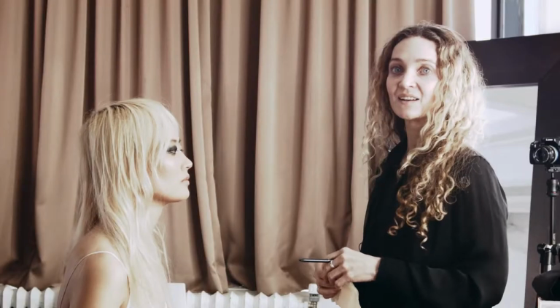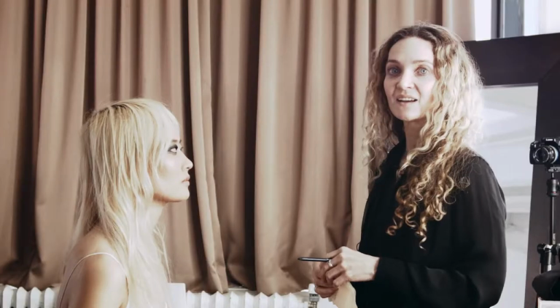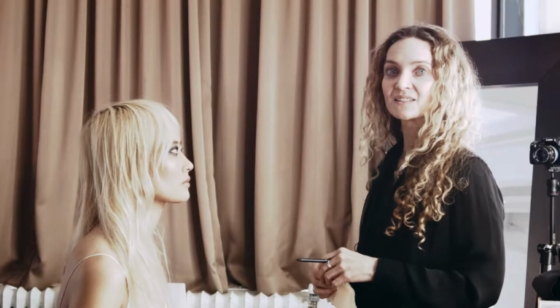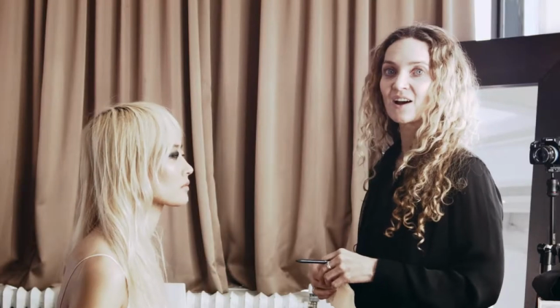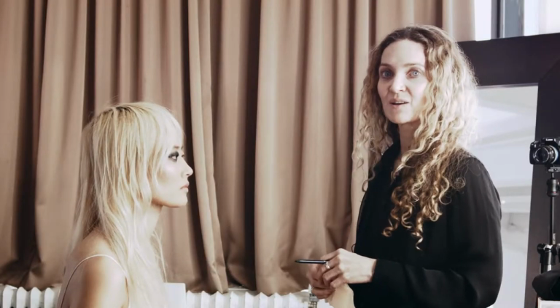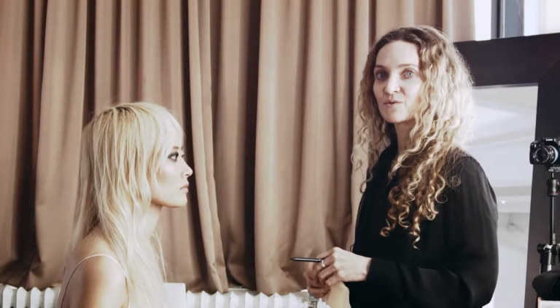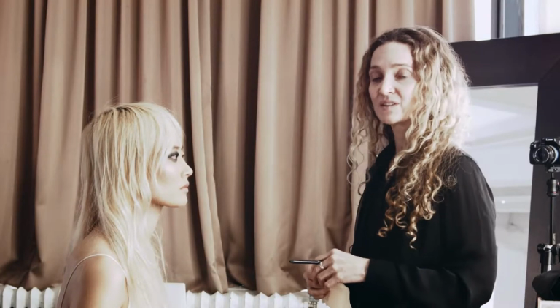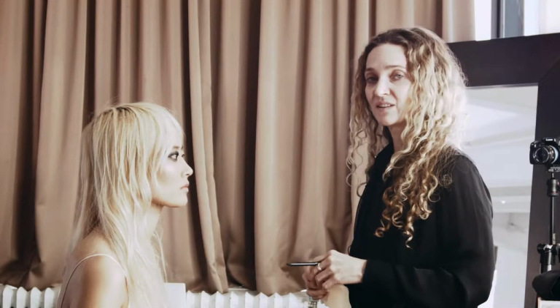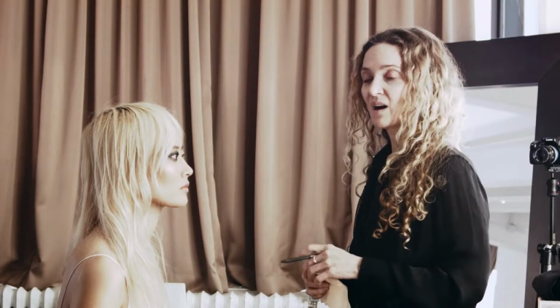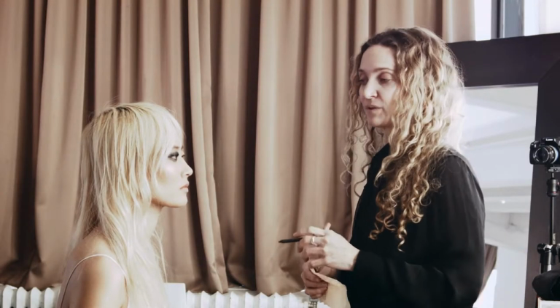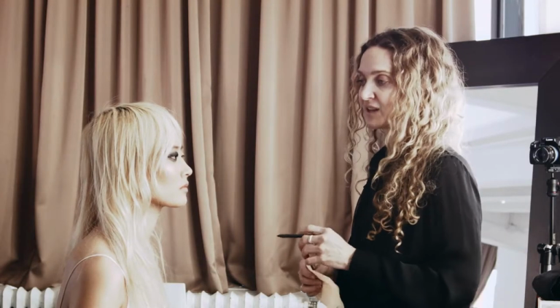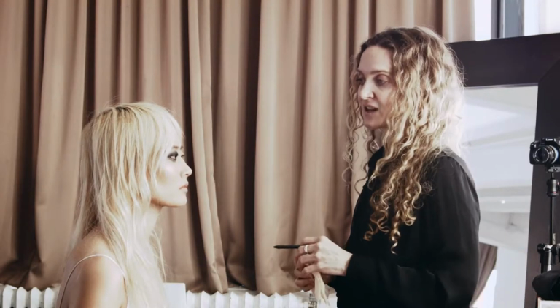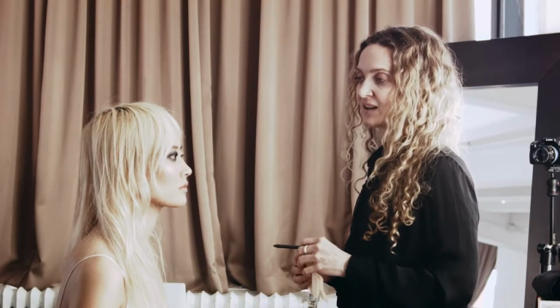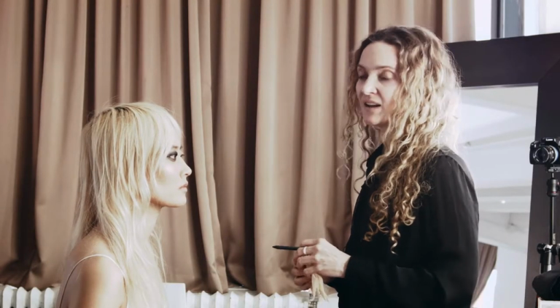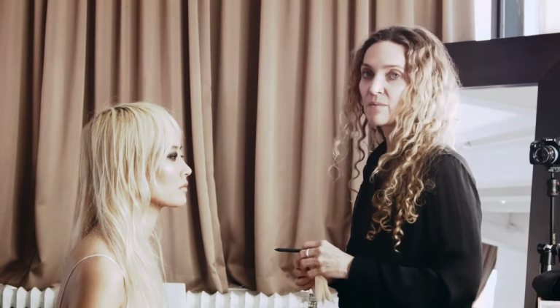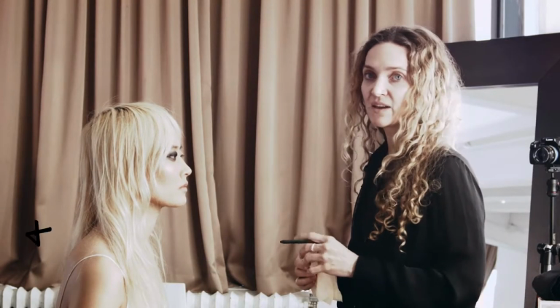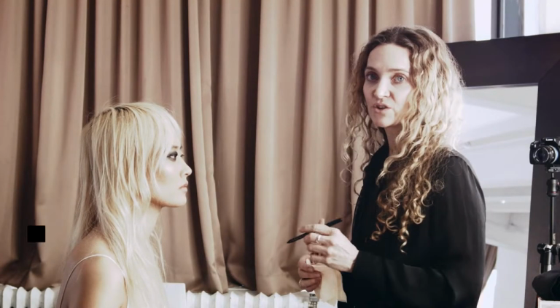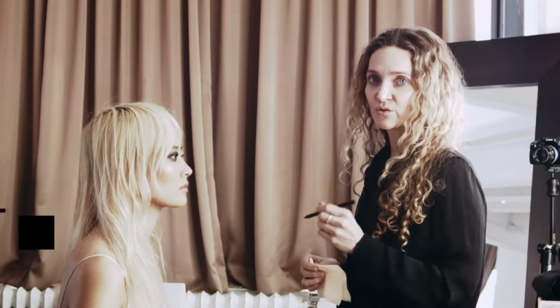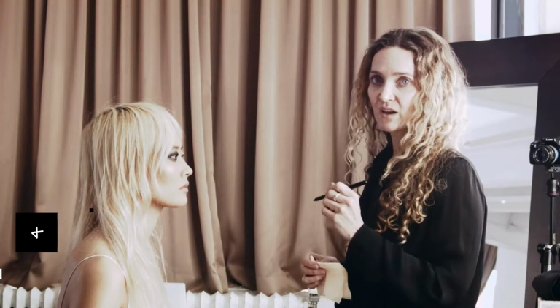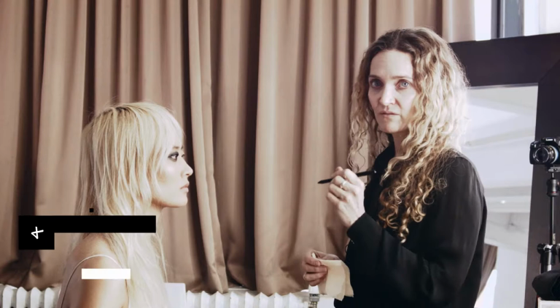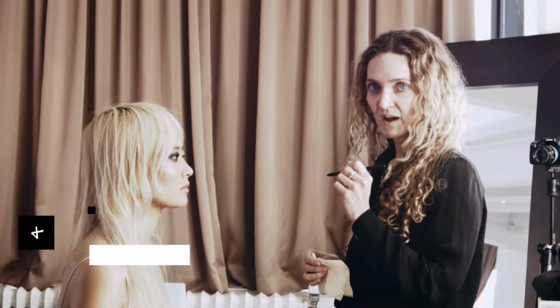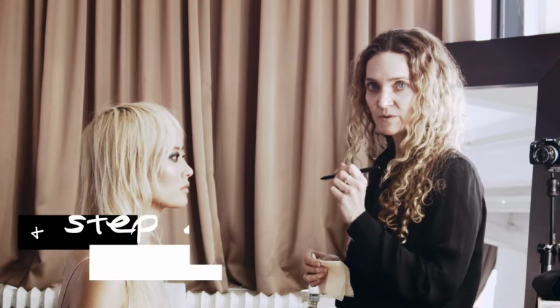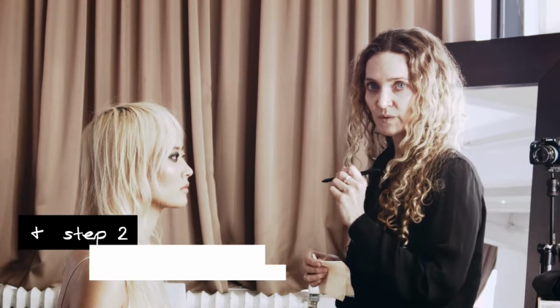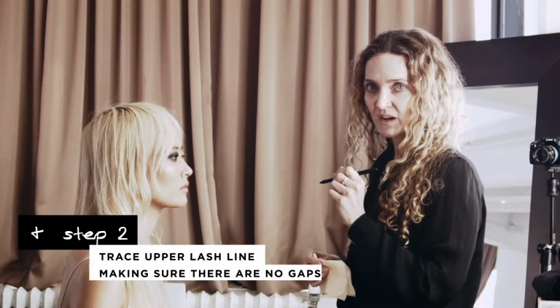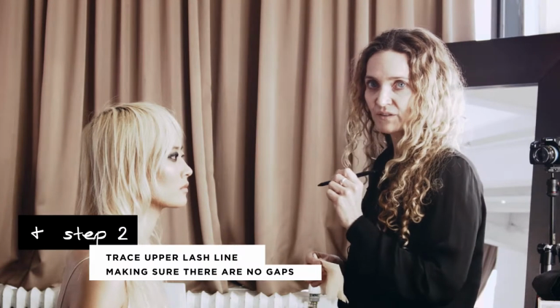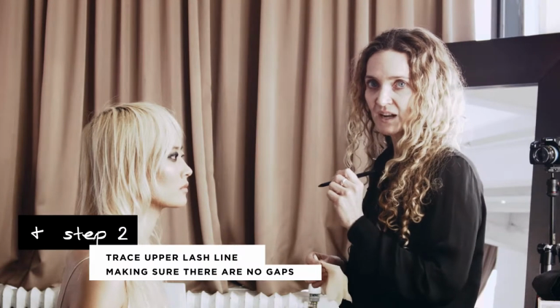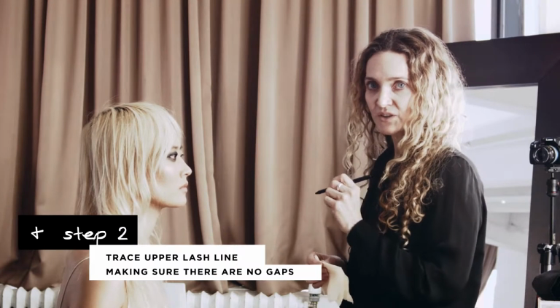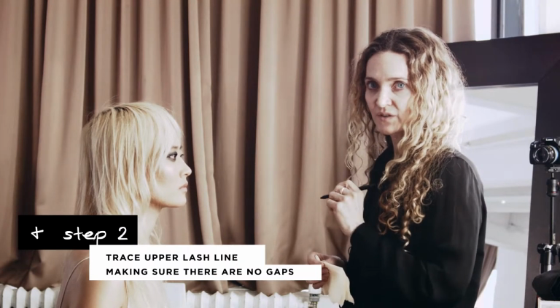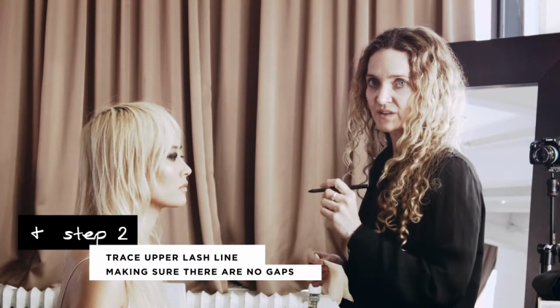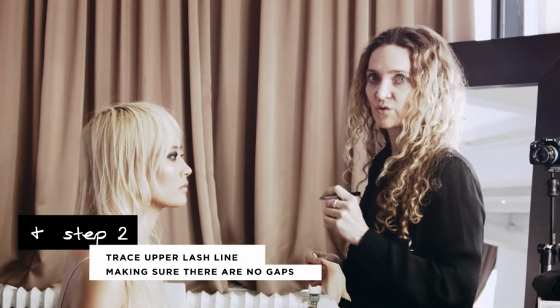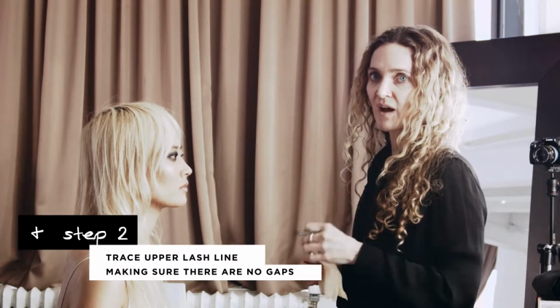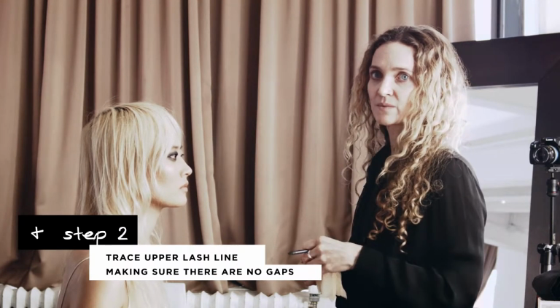Next I'm tracing the upper lash line, making sure to get it right between every lash so there's no gaps.